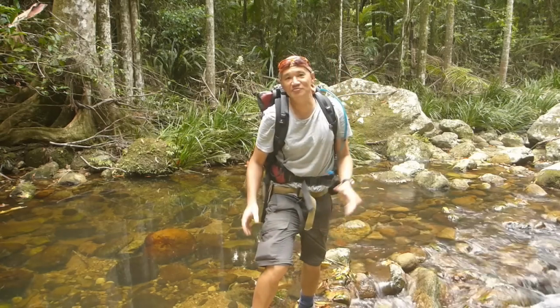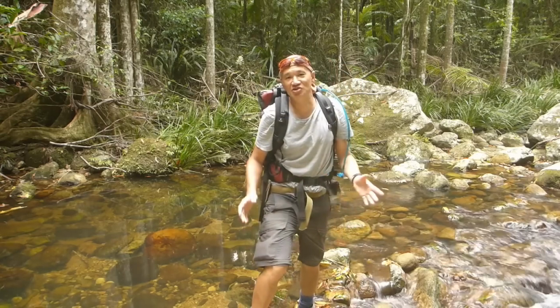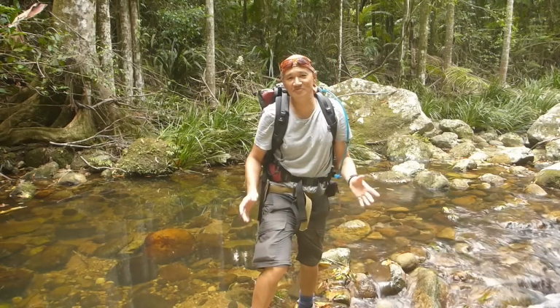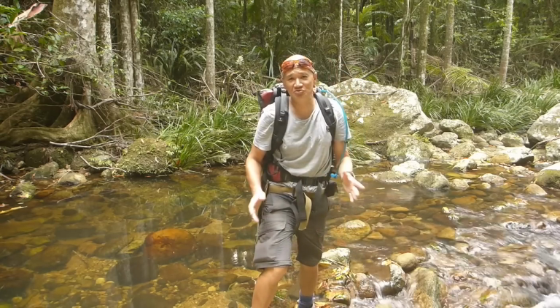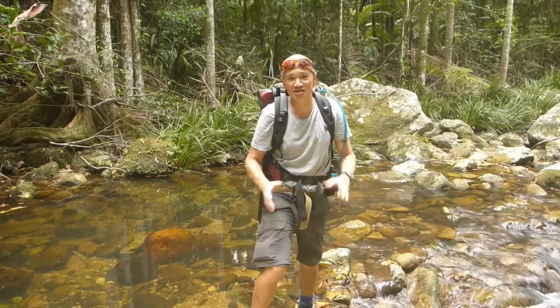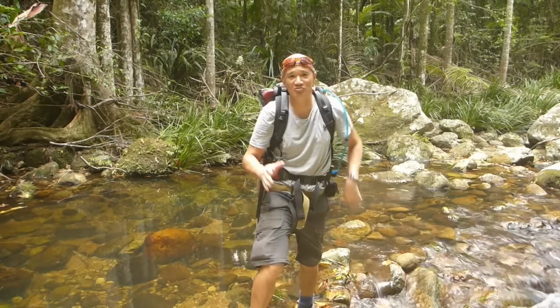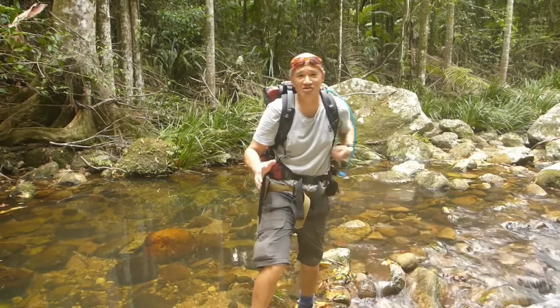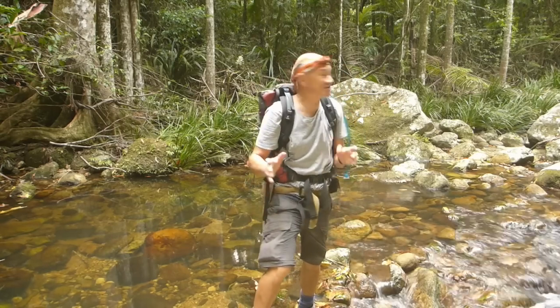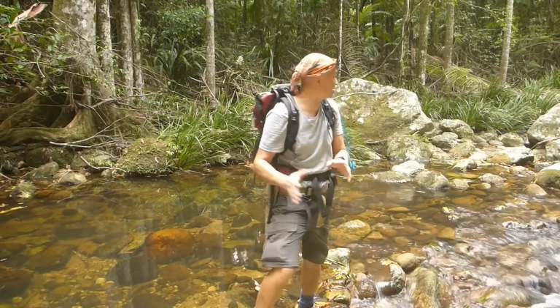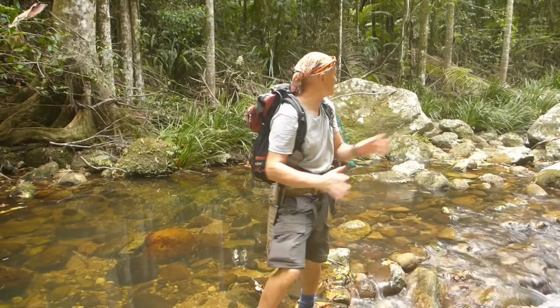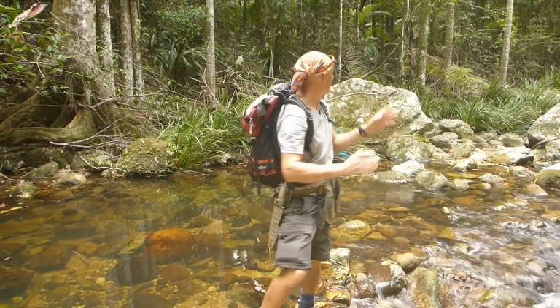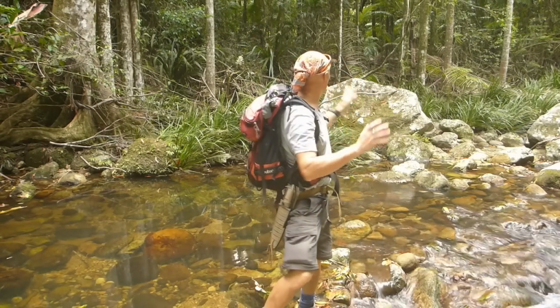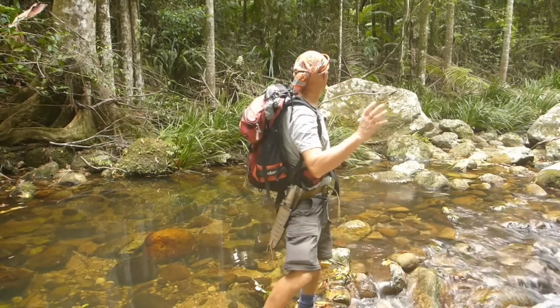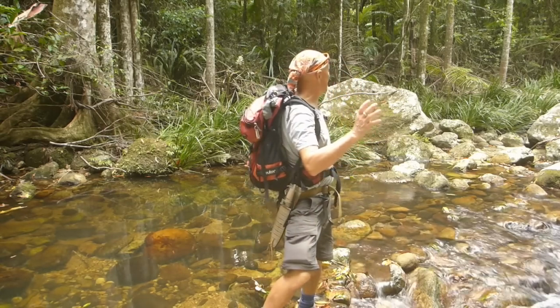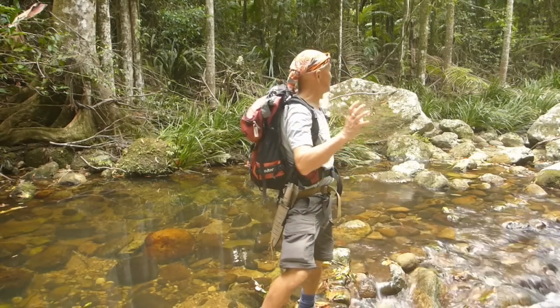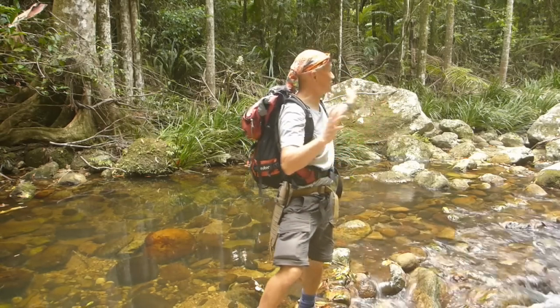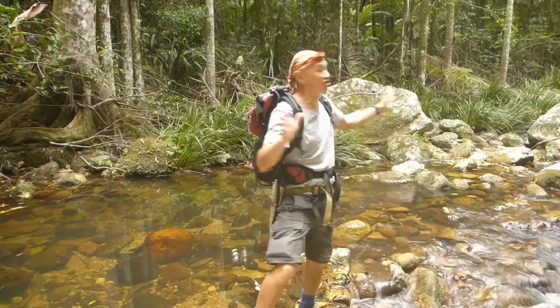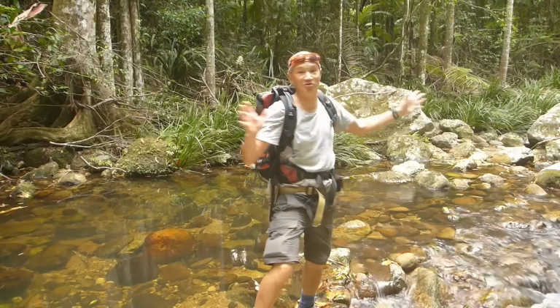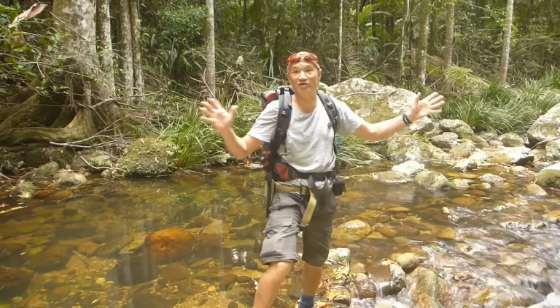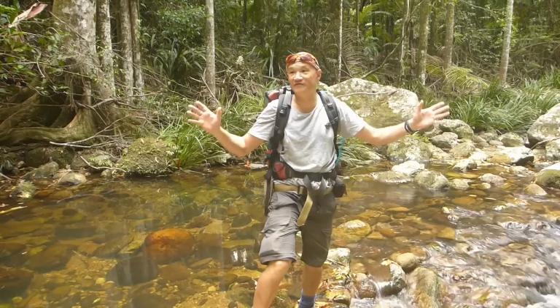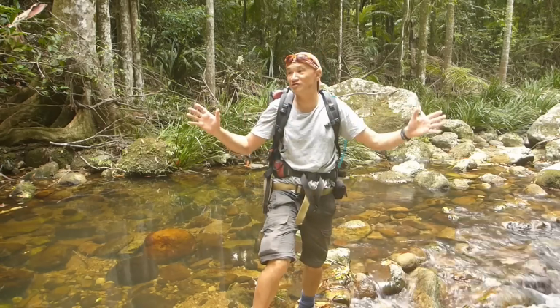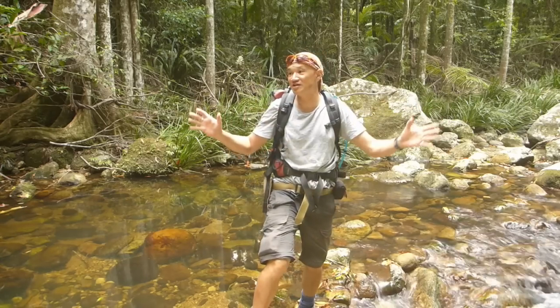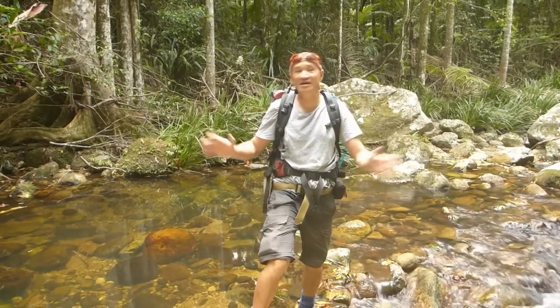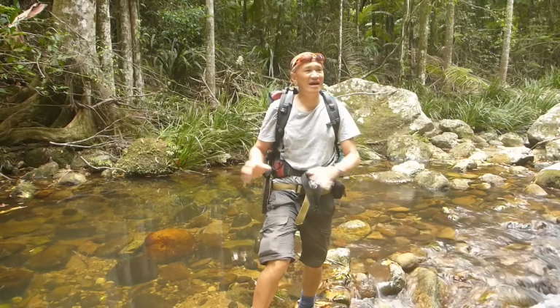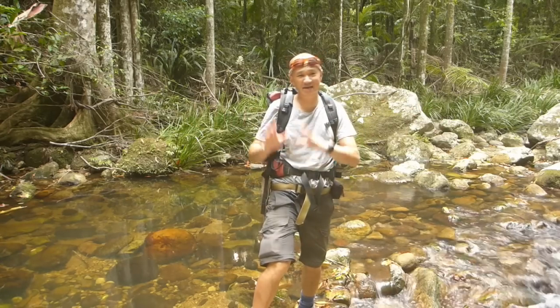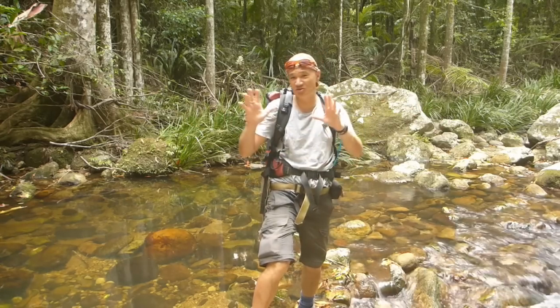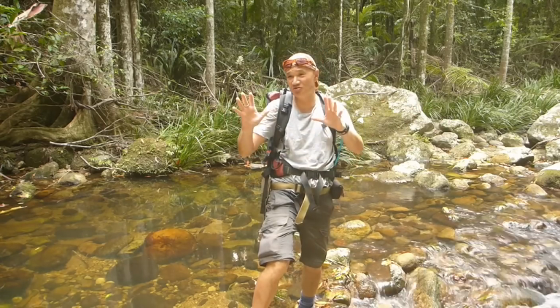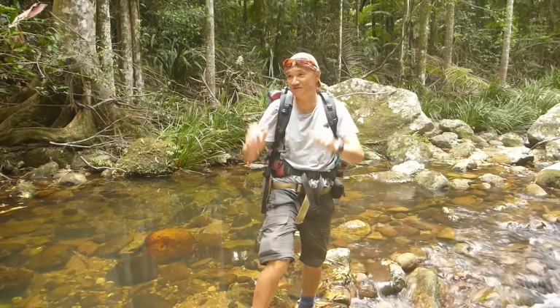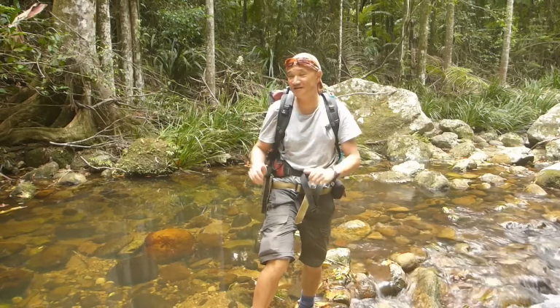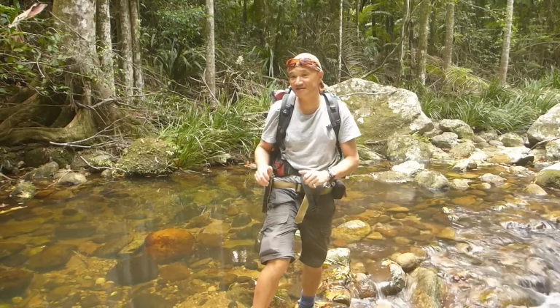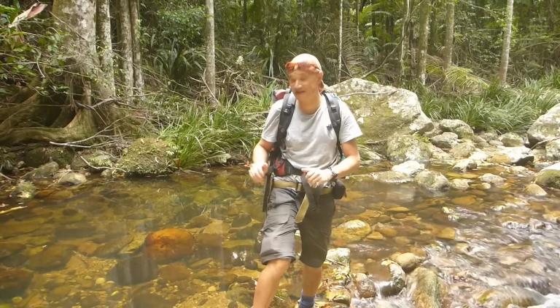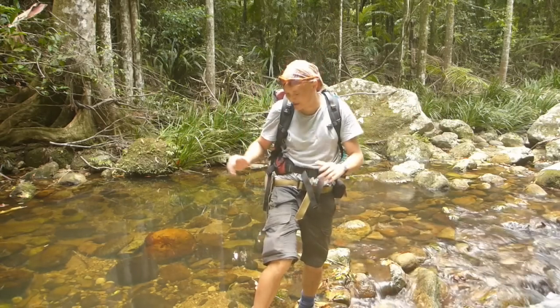G'day, Bushcamp and Tools here. Well, as you can see, we're in the tropical rainforest here. Absolutely fantastic area.